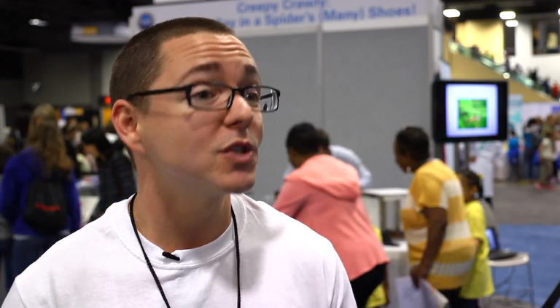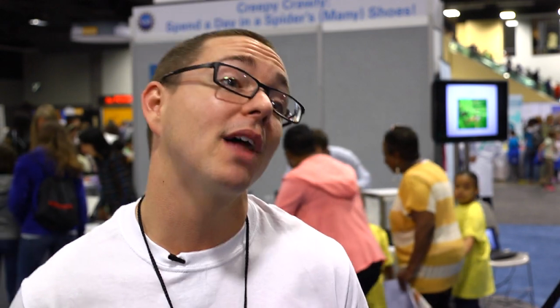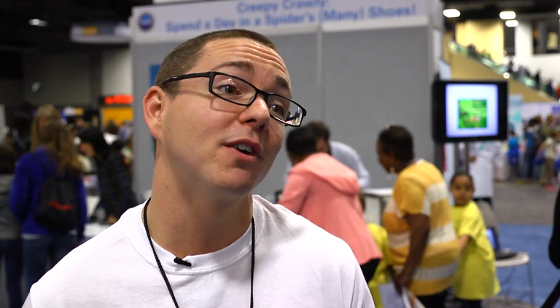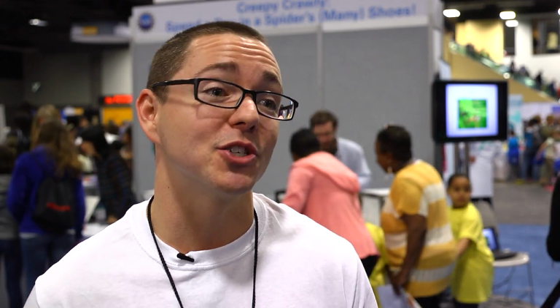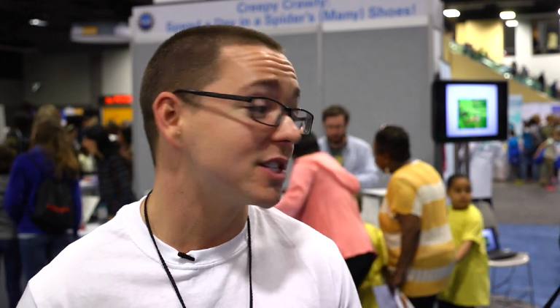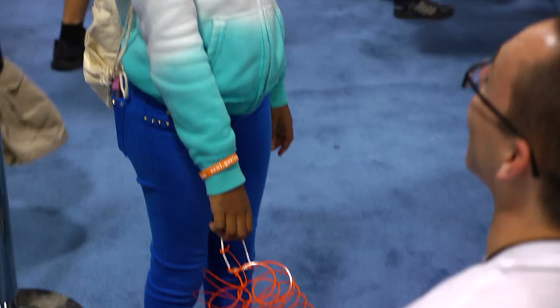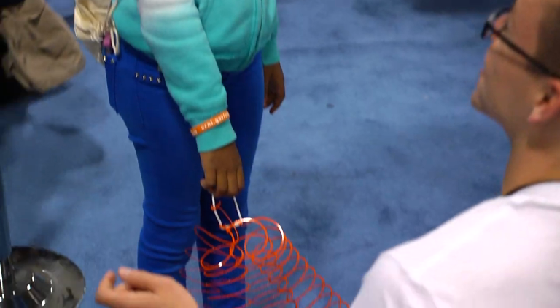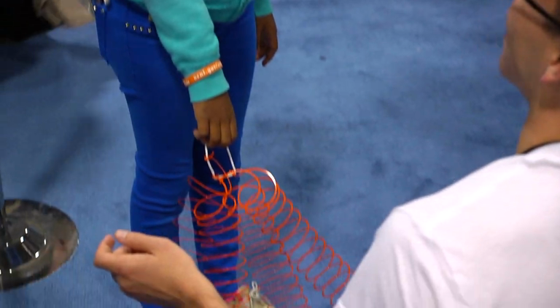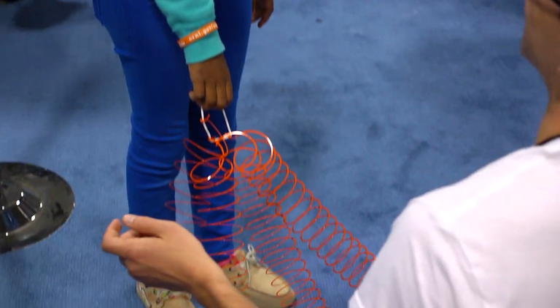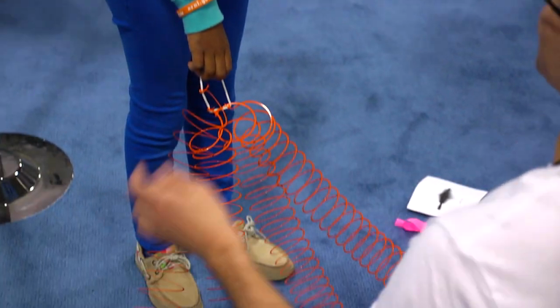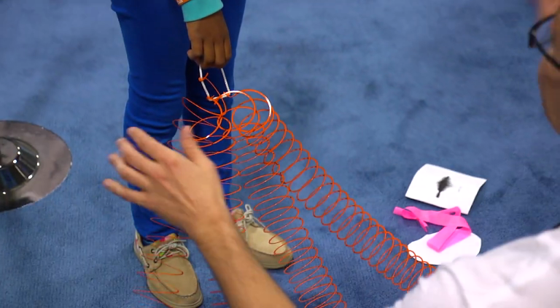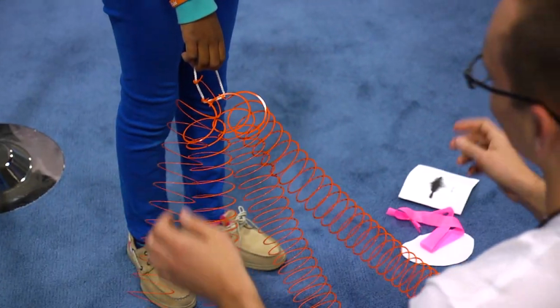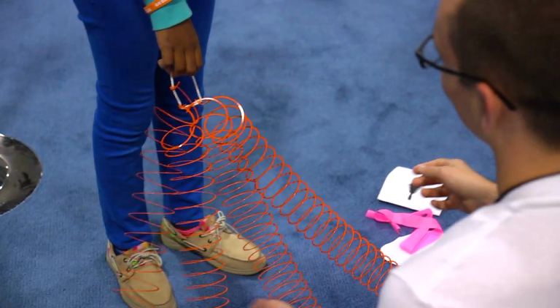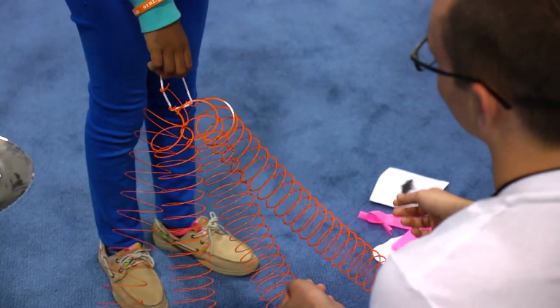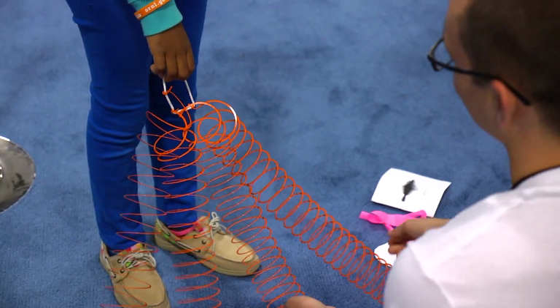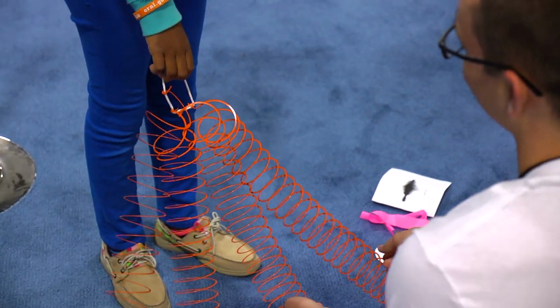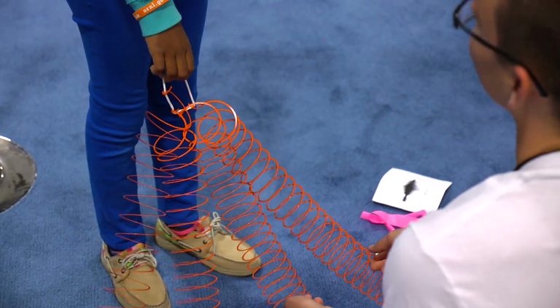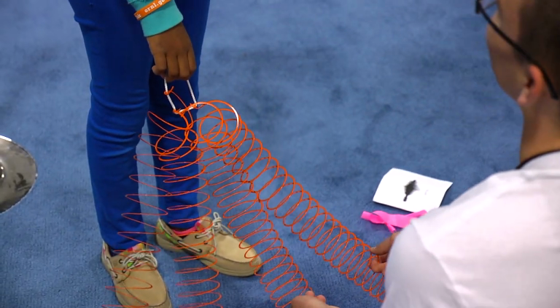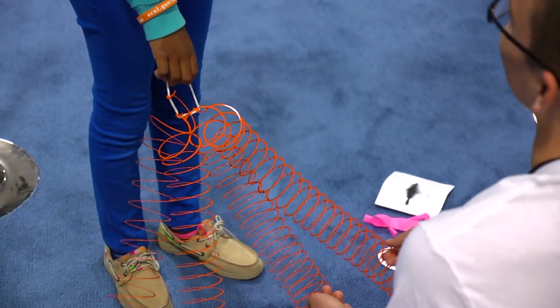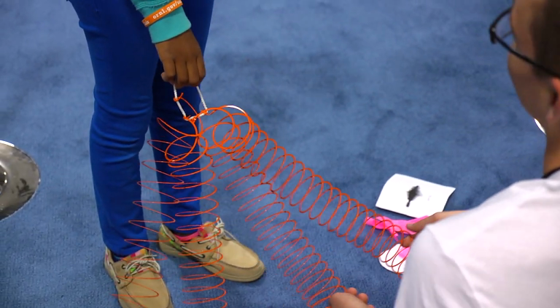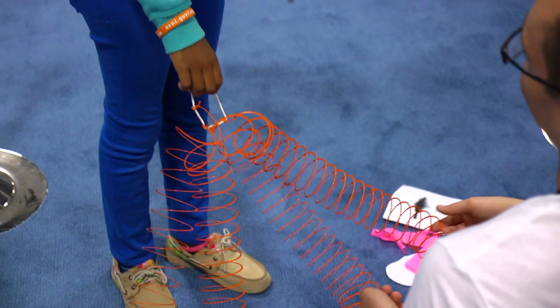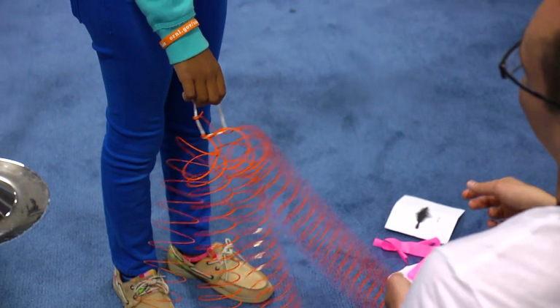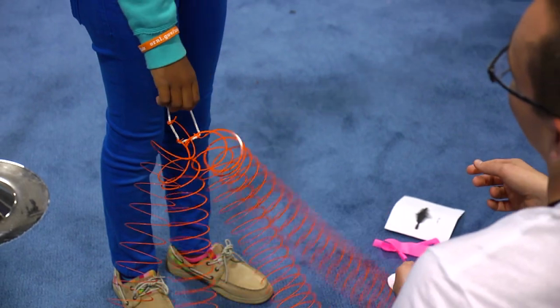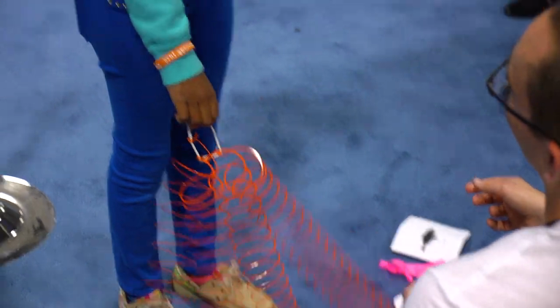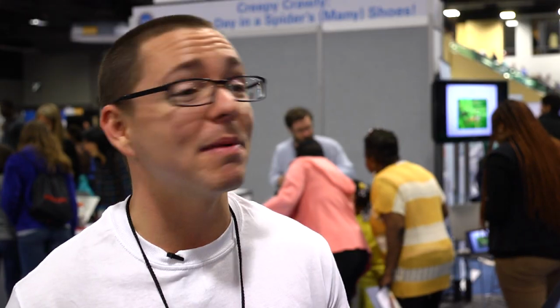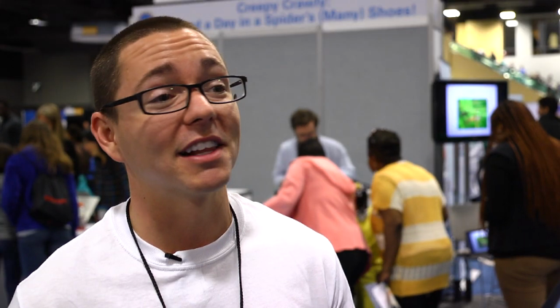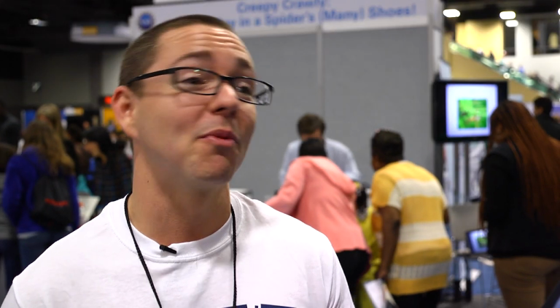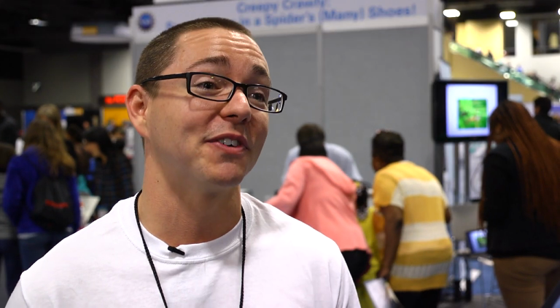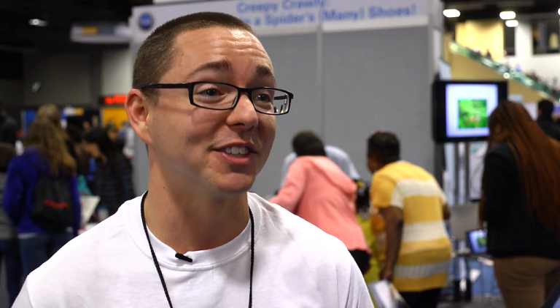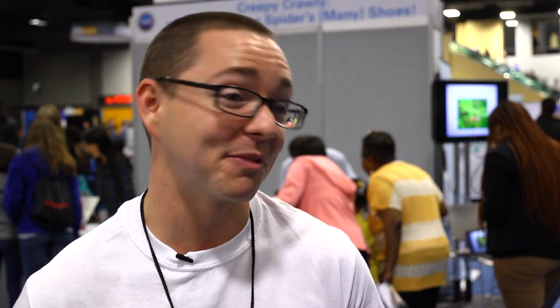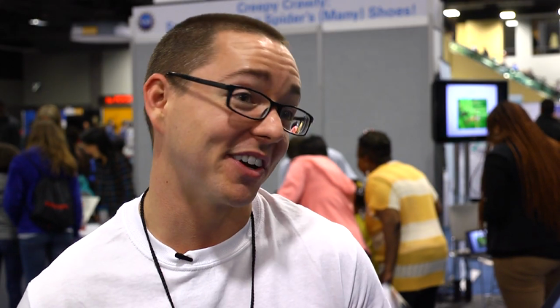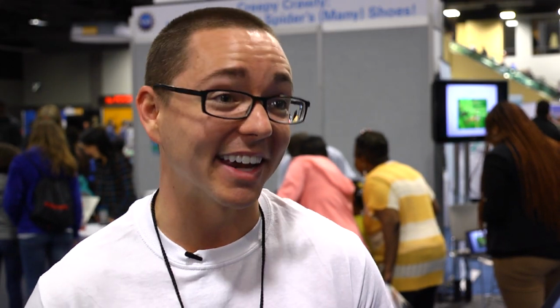We blindfold the students, put them in their own web, and then we pluck different strings and ask them, can you tell where the prey item is? And then we make it a little more difficult if they're pretty good at it.